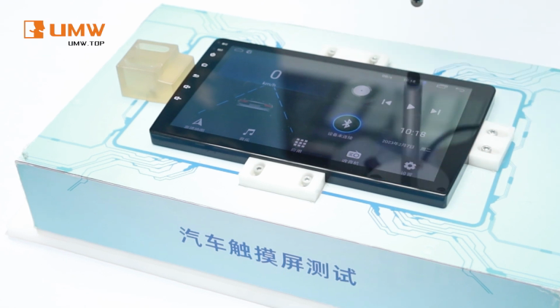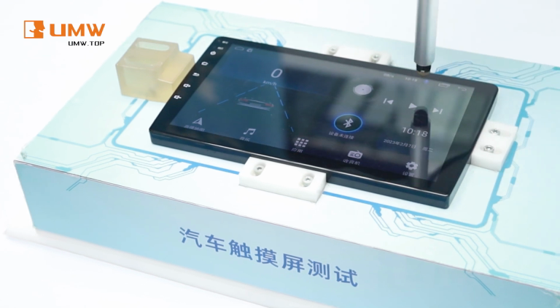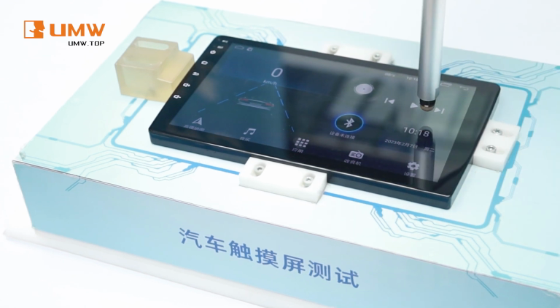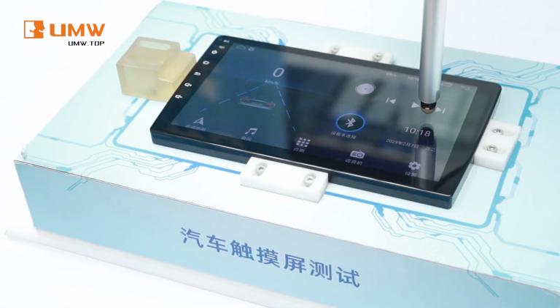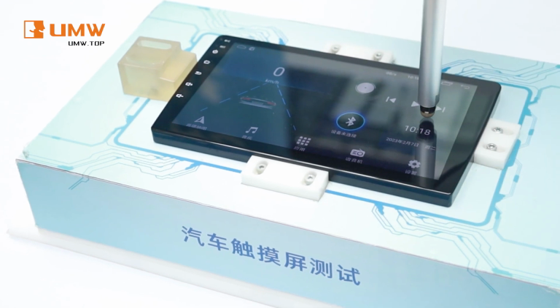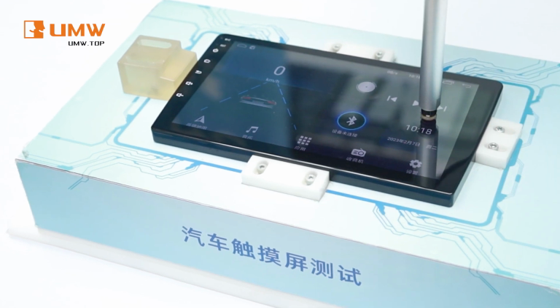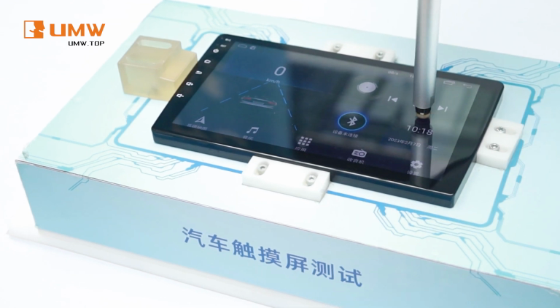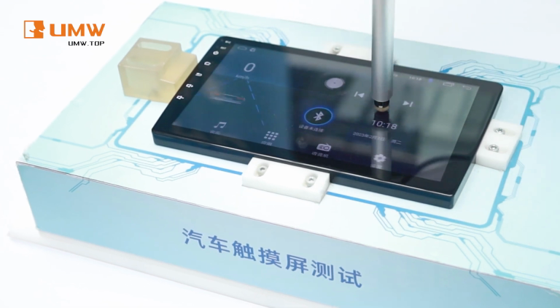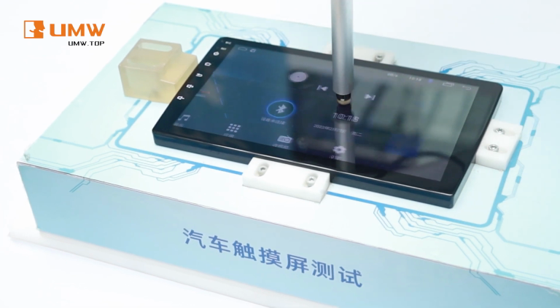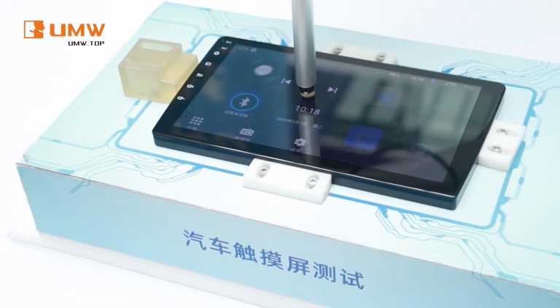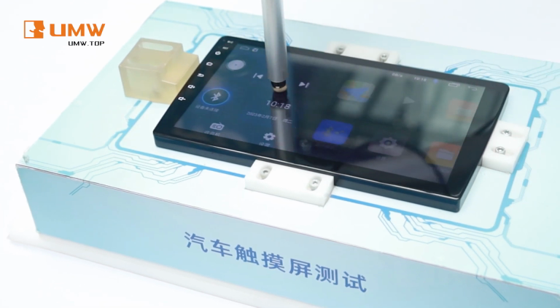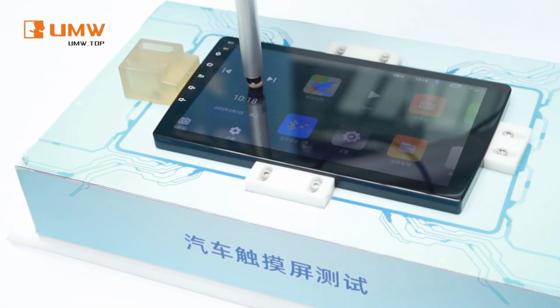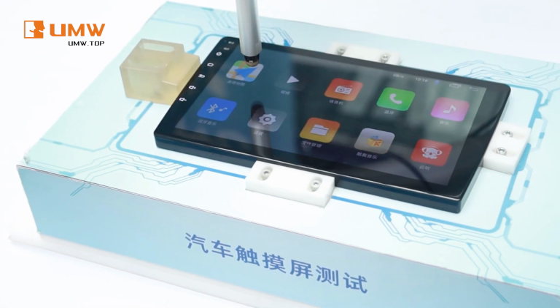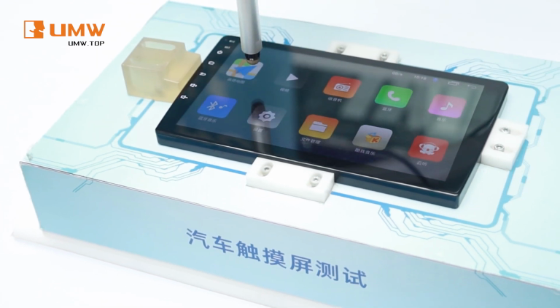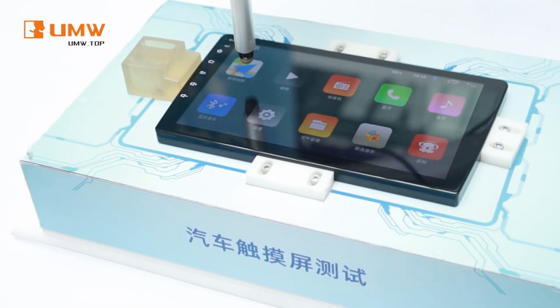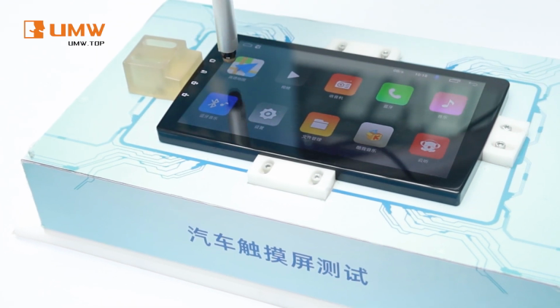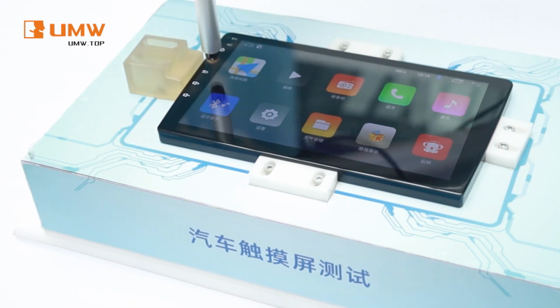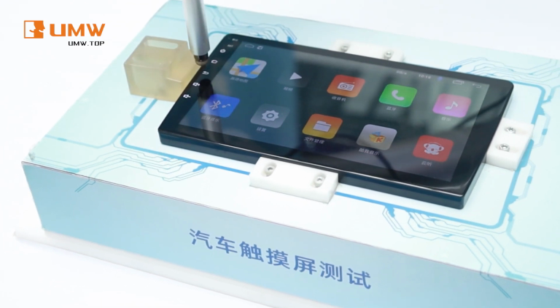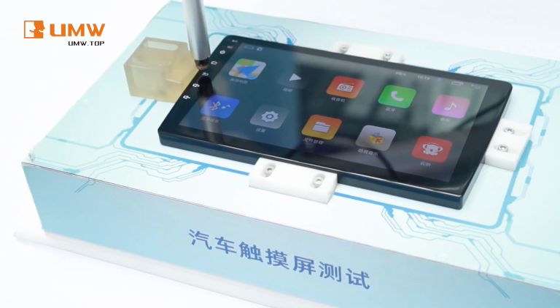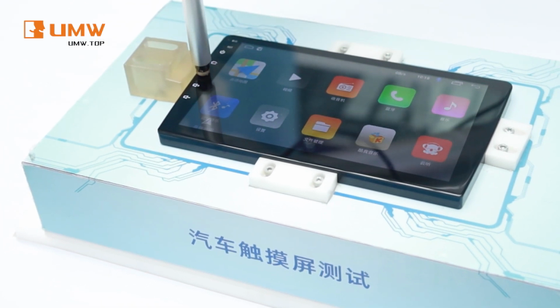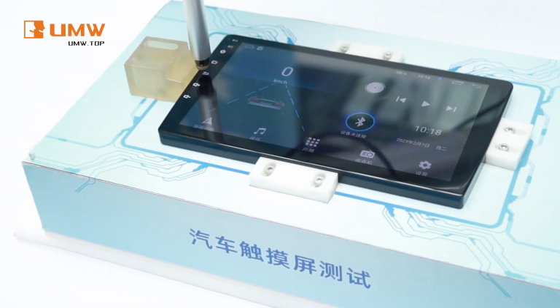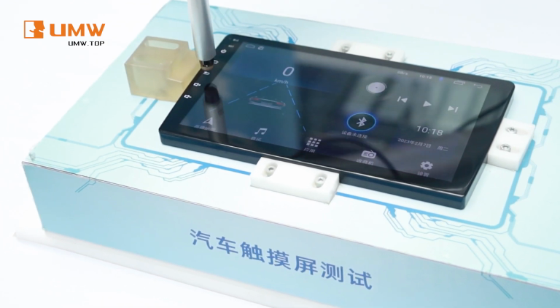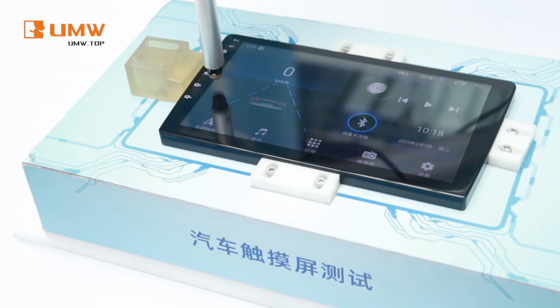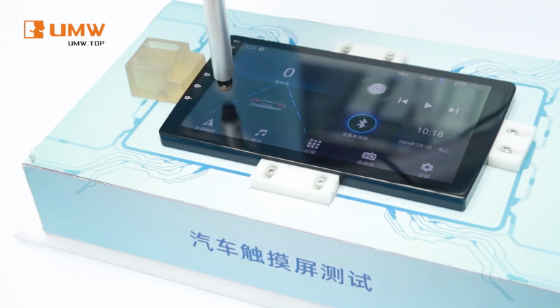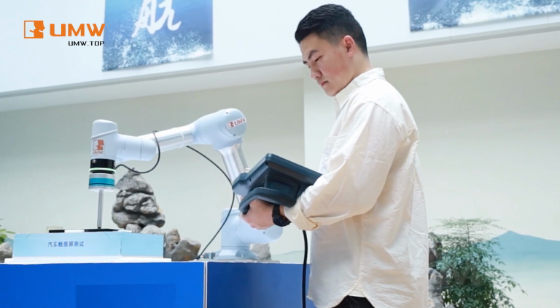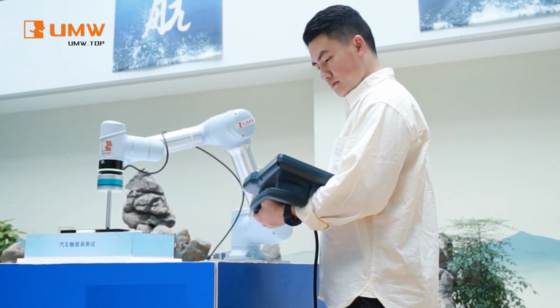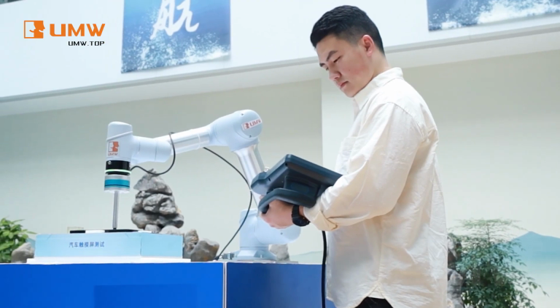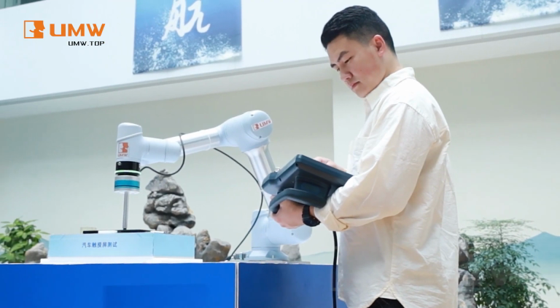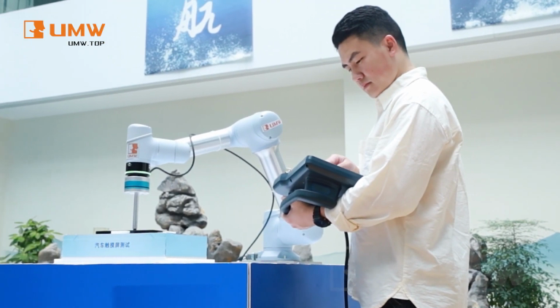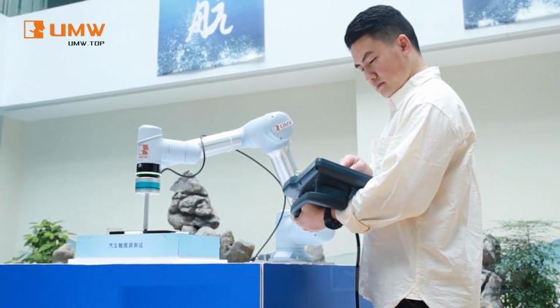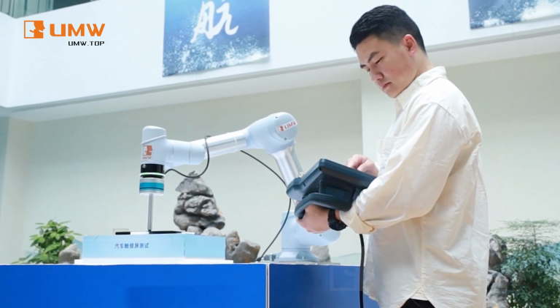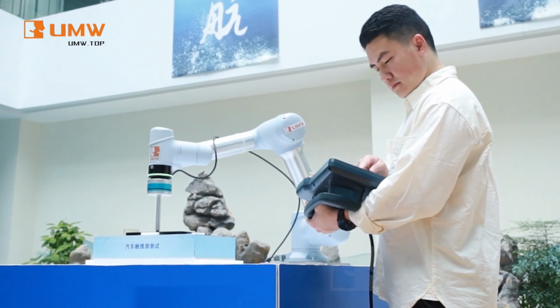It performs endless taps, swipes, and multi-touch gestures like human hands, but never tires.